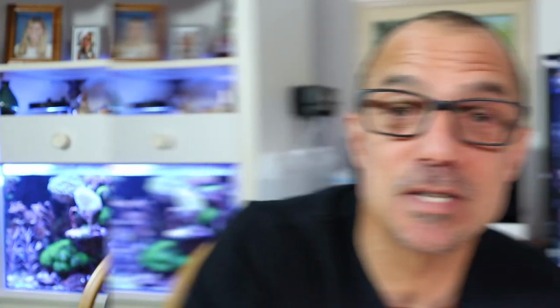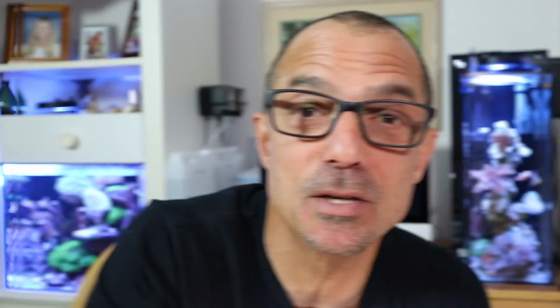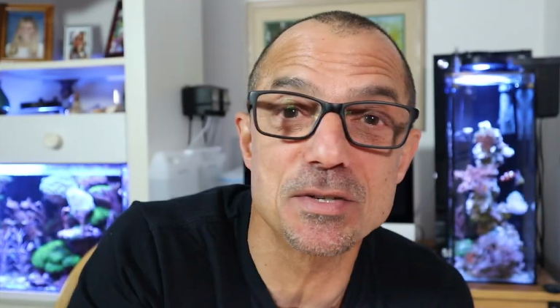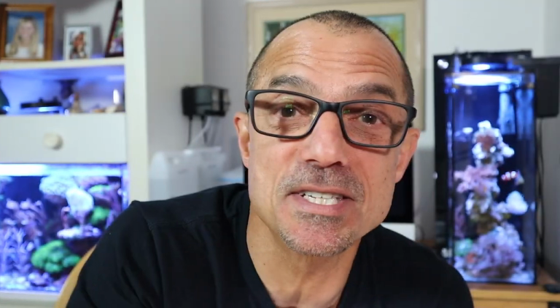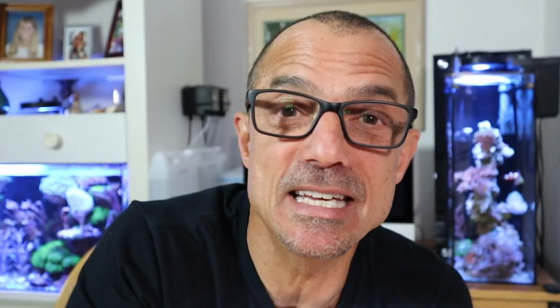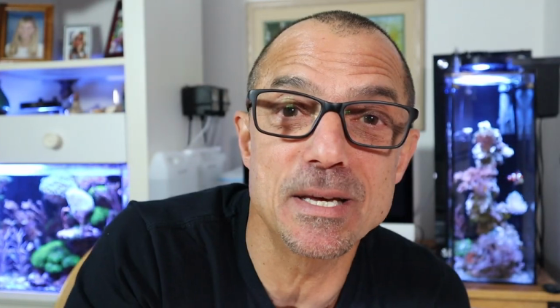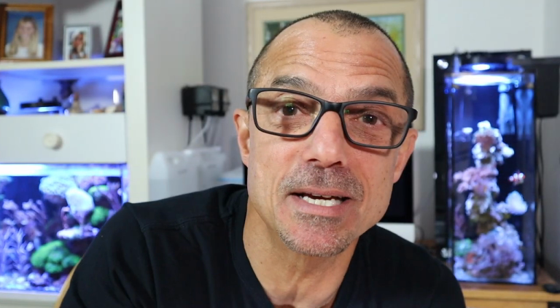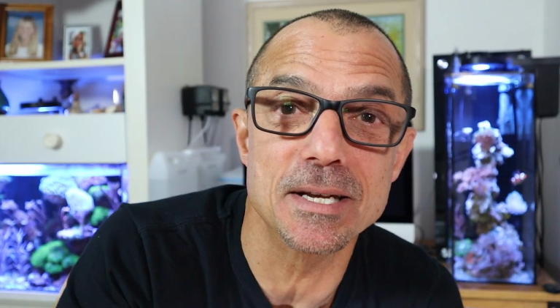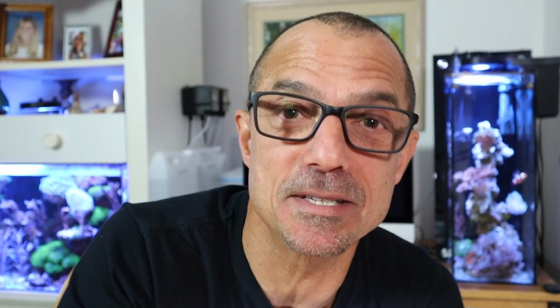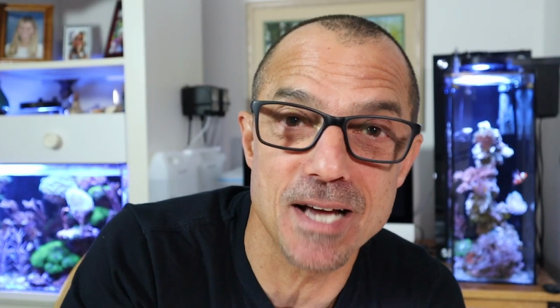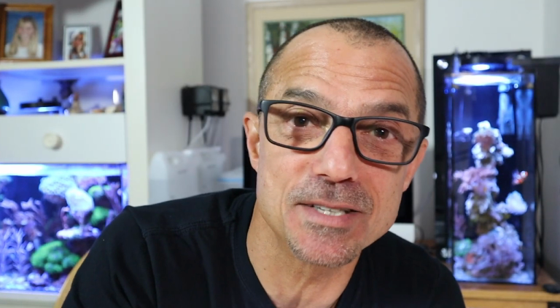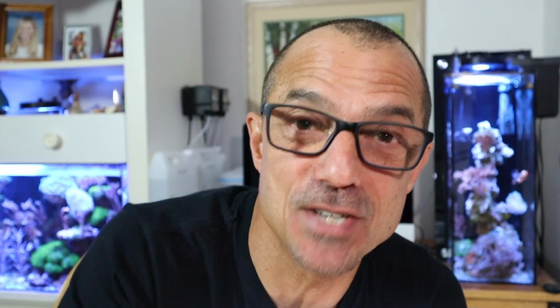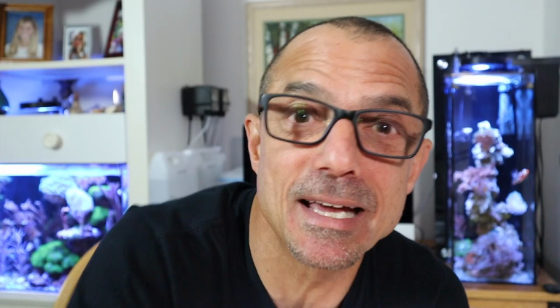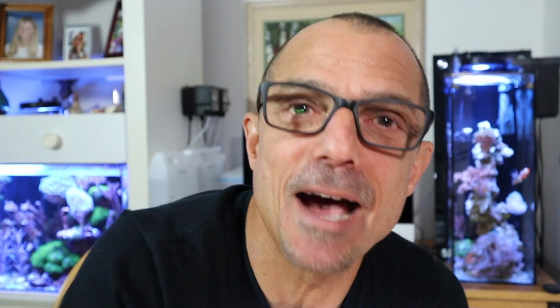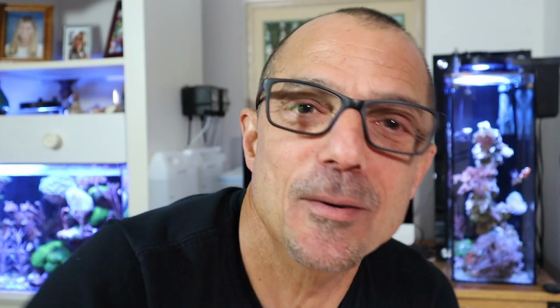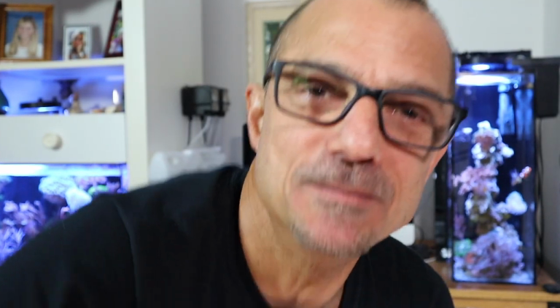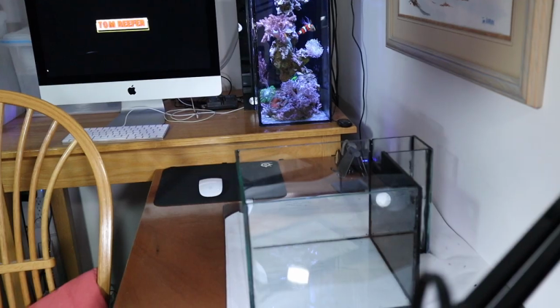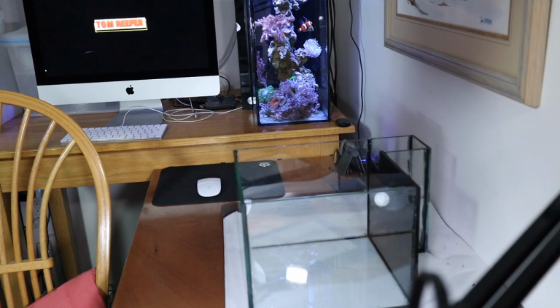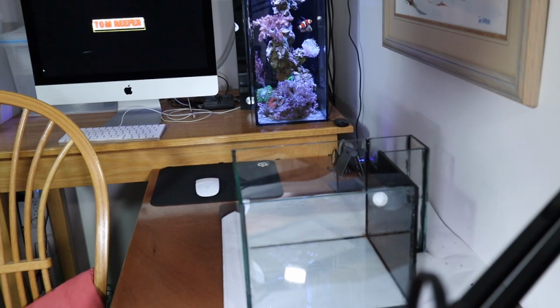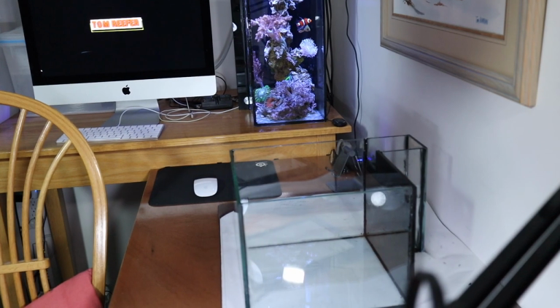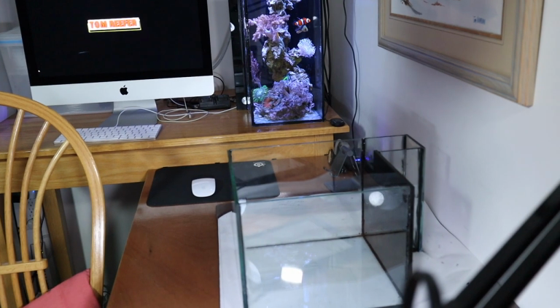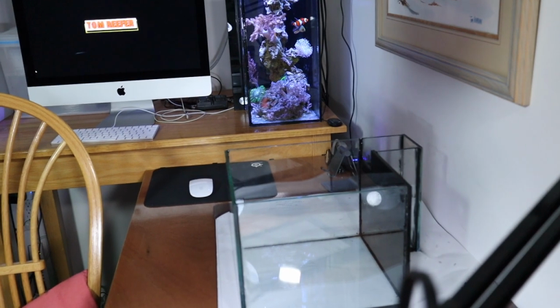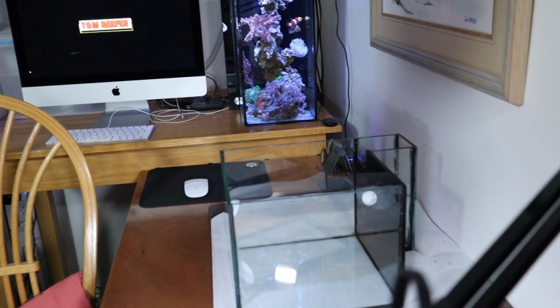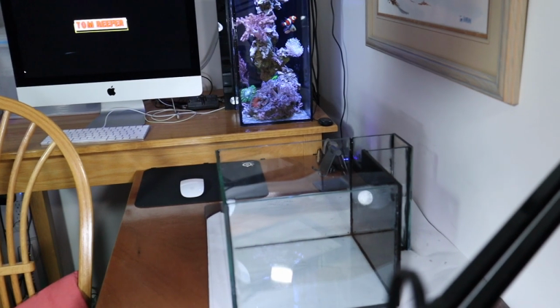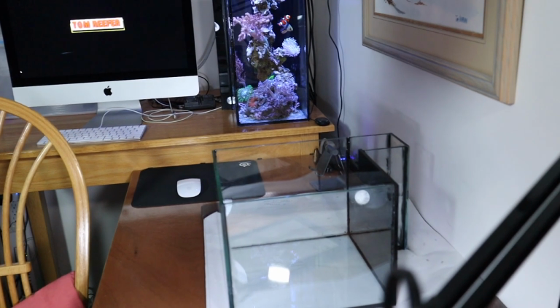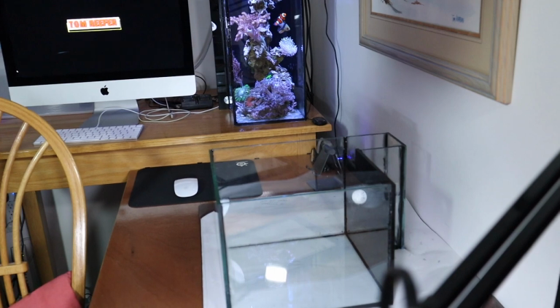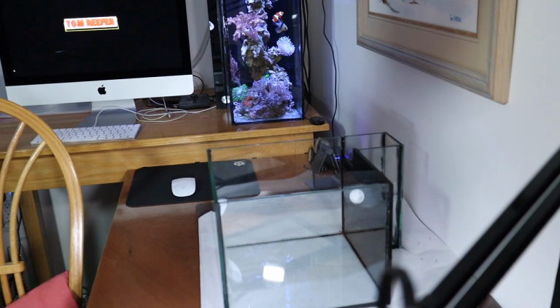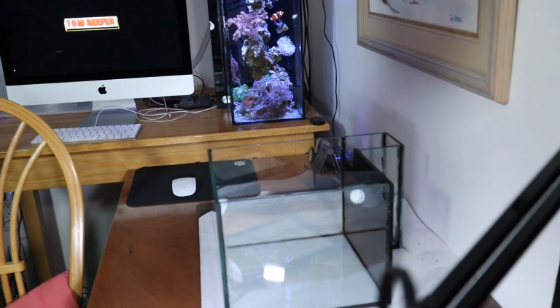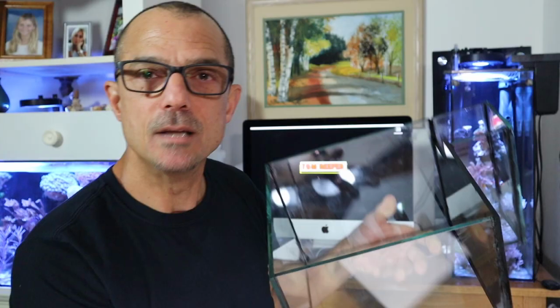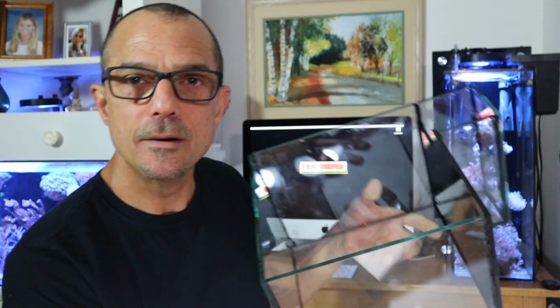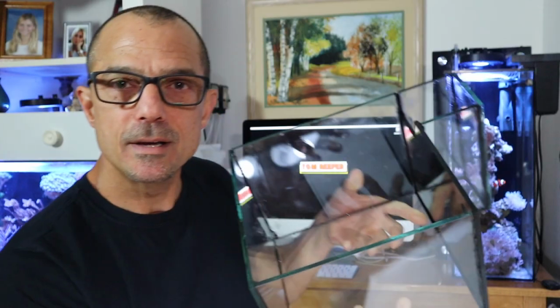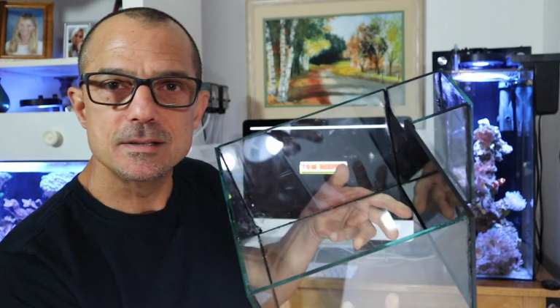Just a little sneak peek — check it out. Got the overflow in. There it is, guys!